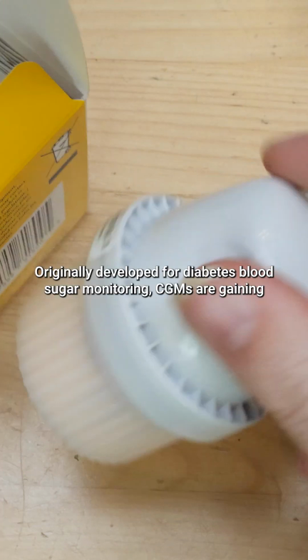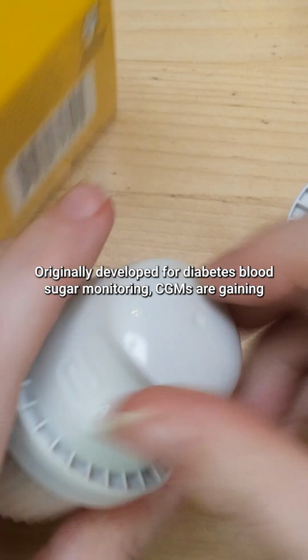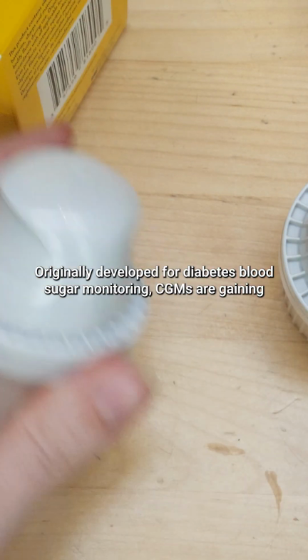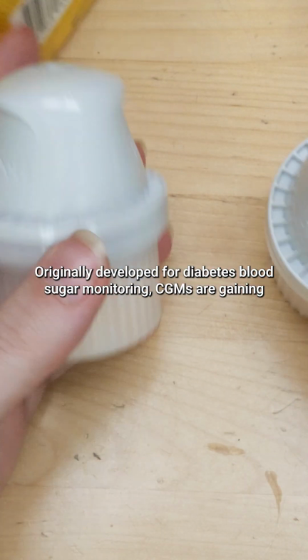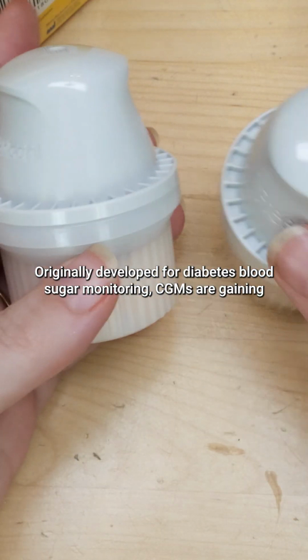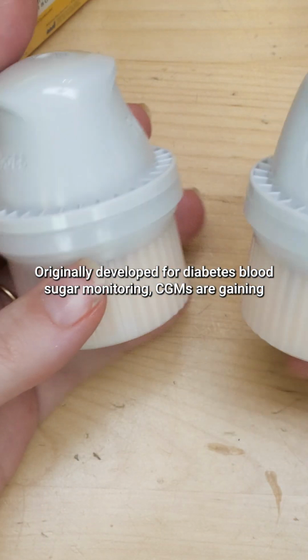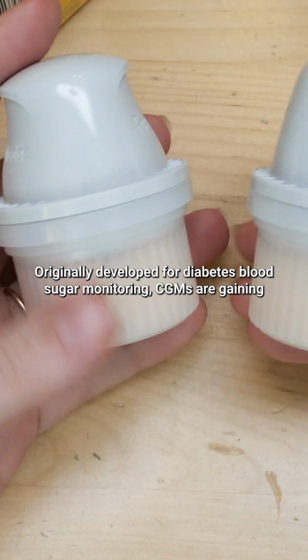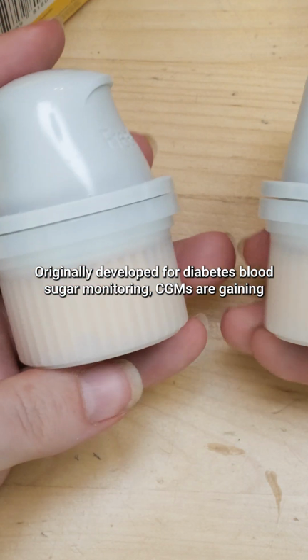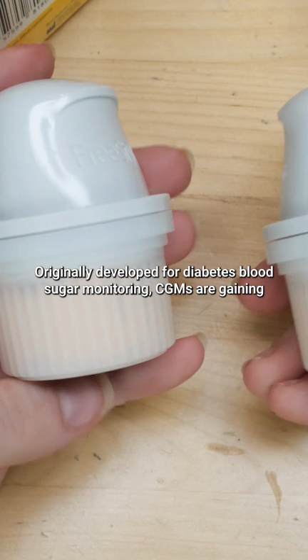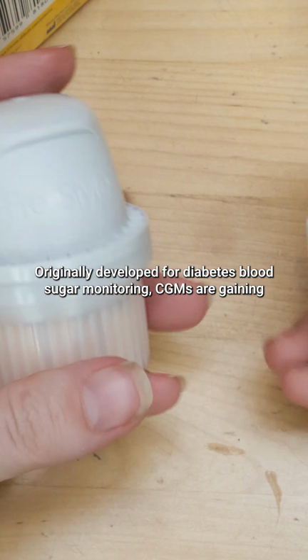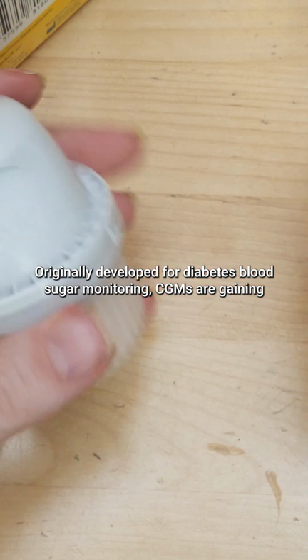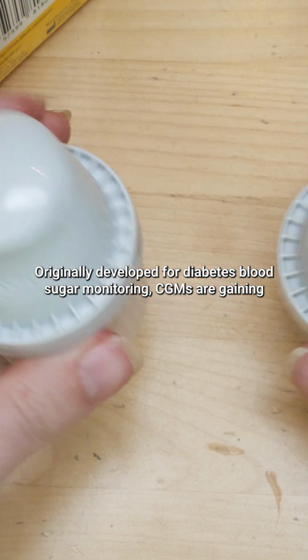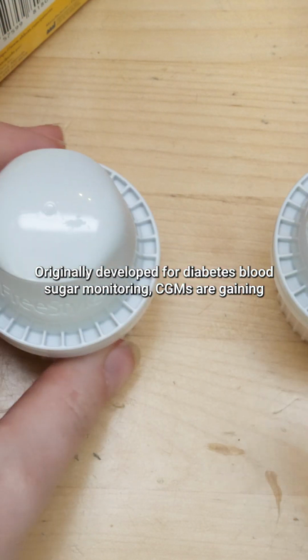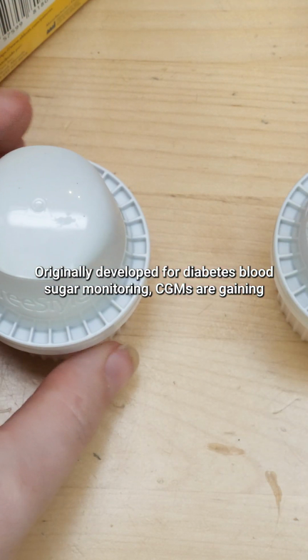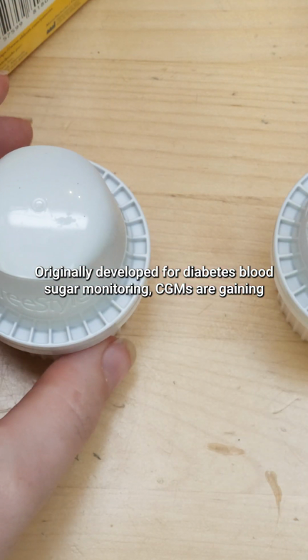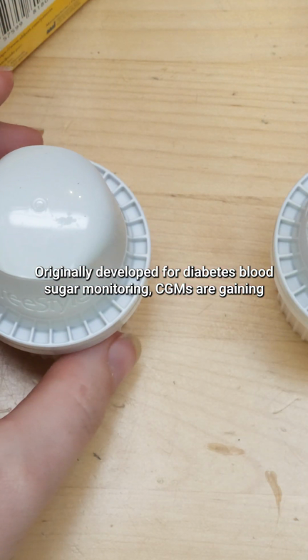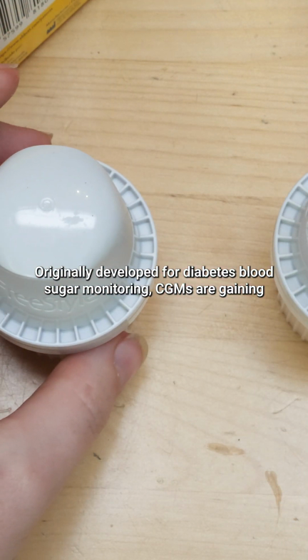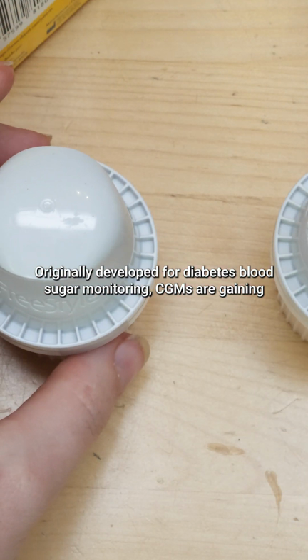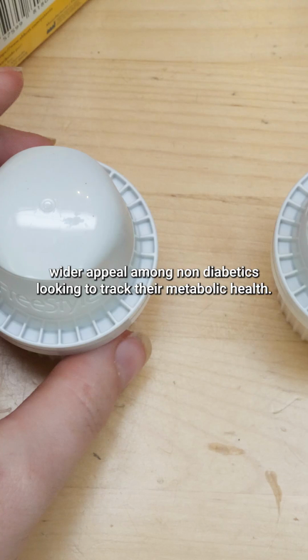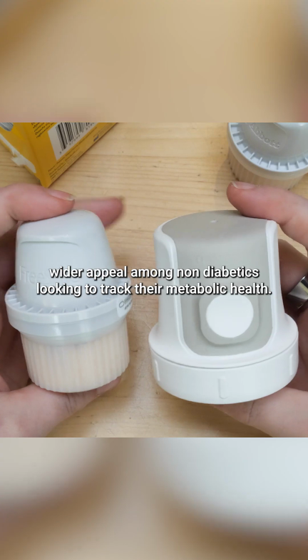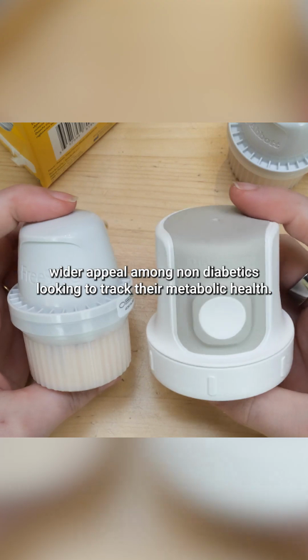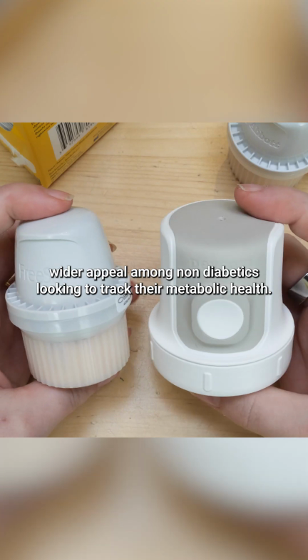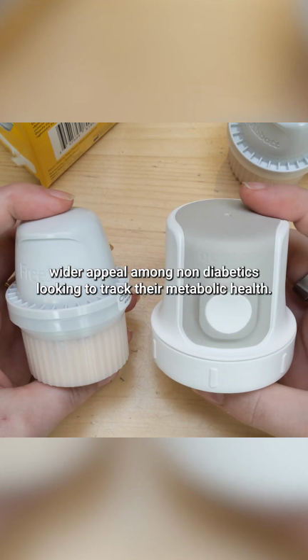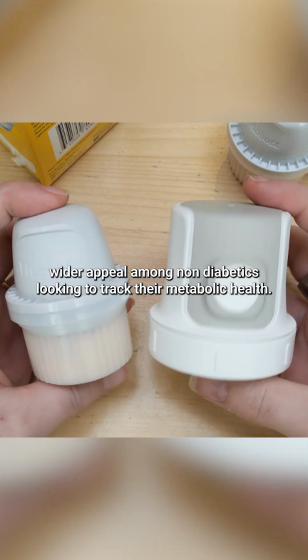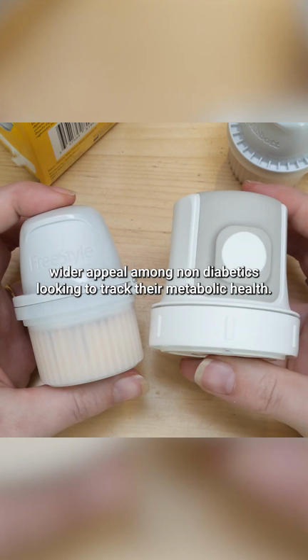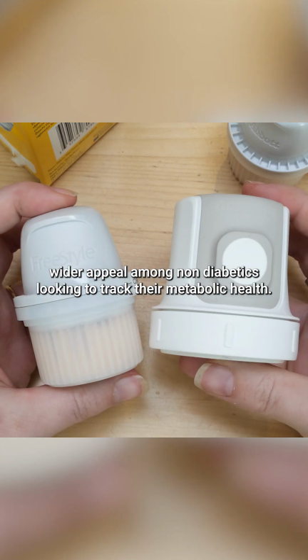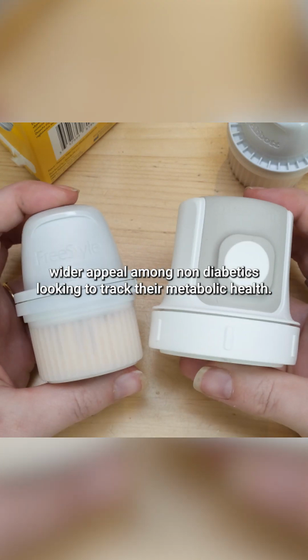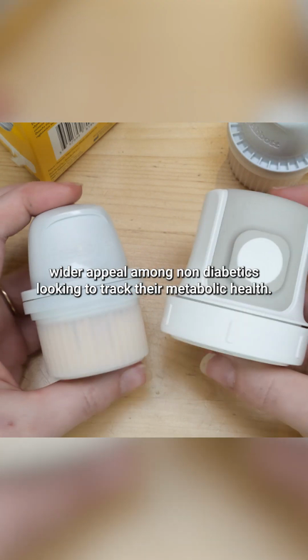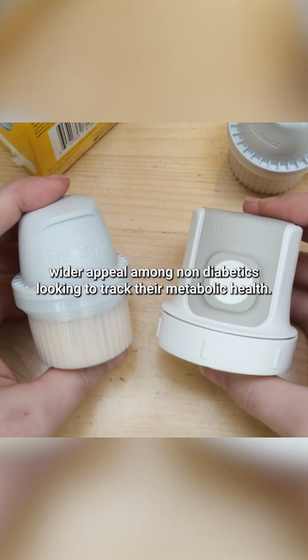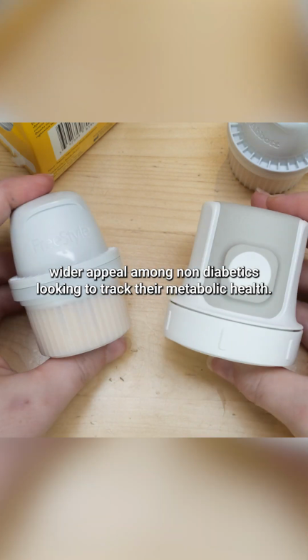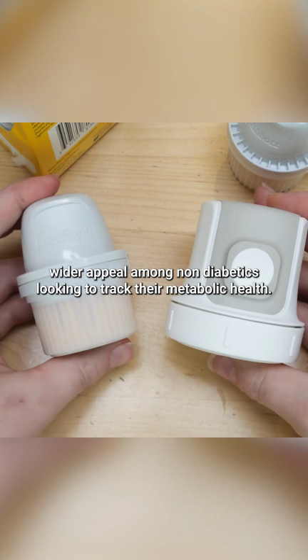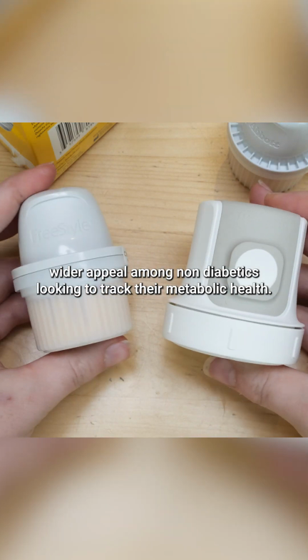Originally developed for diabetes blood sugar monitoring, CGMs are gaining wider appeal among non-diabetics looking to track their metabolic health.